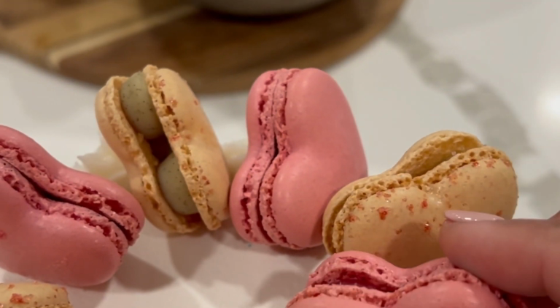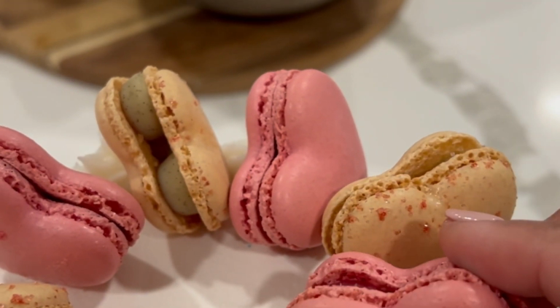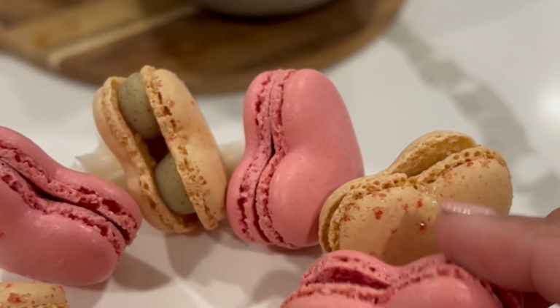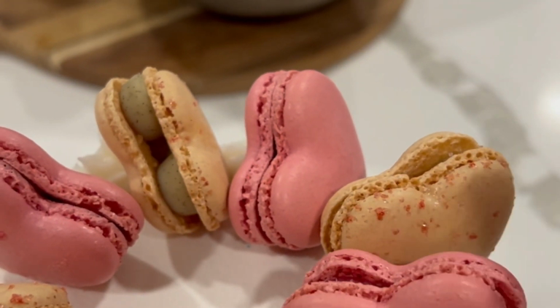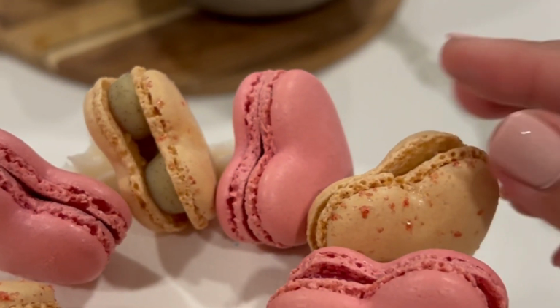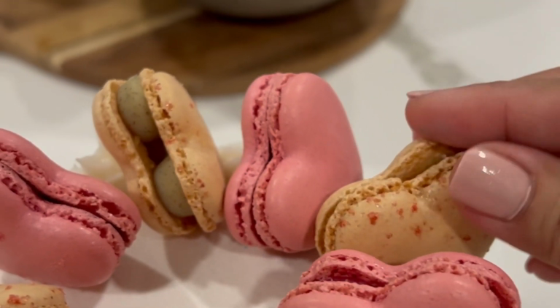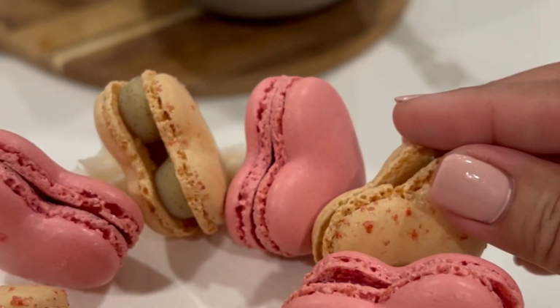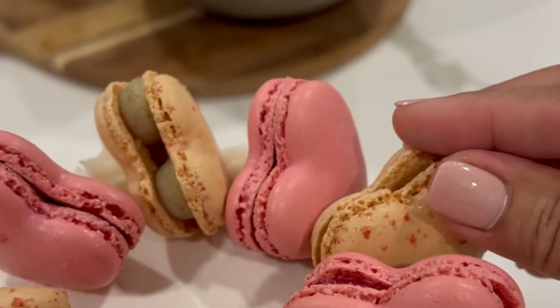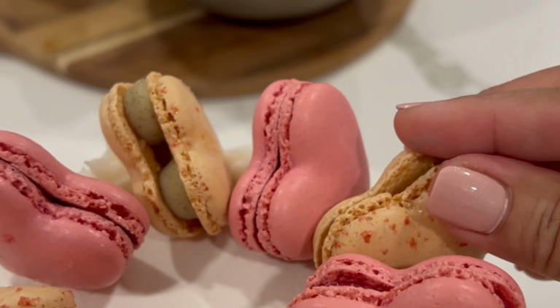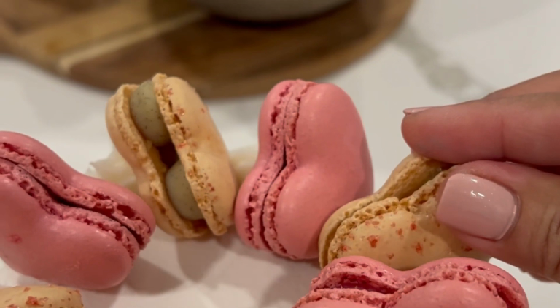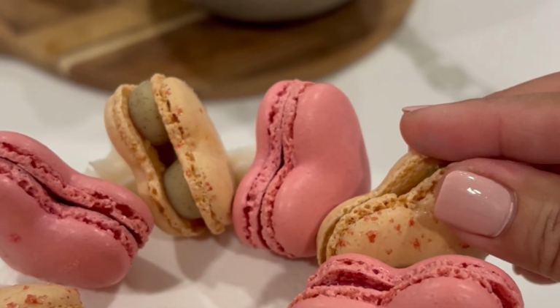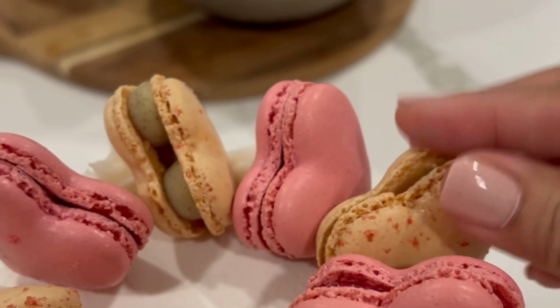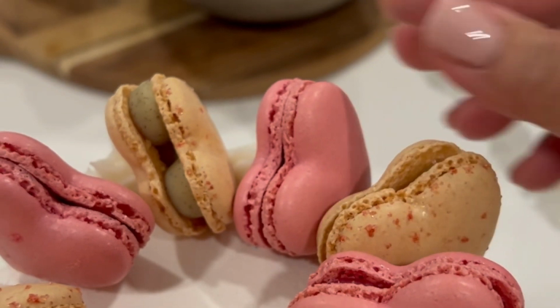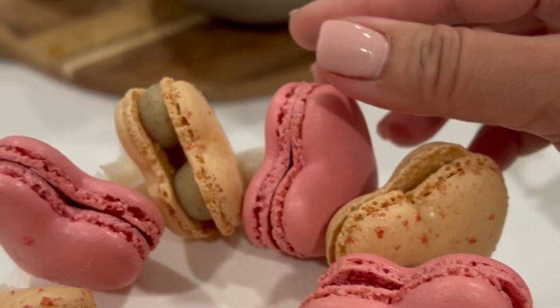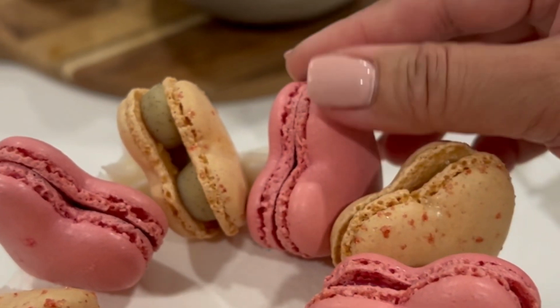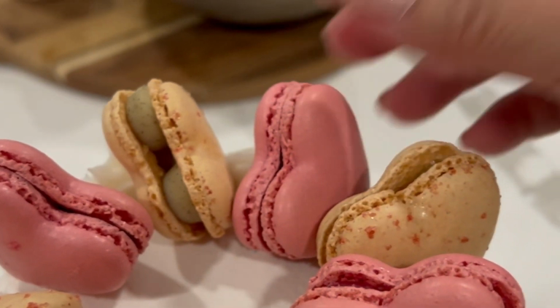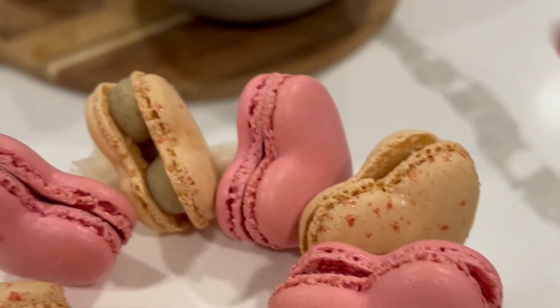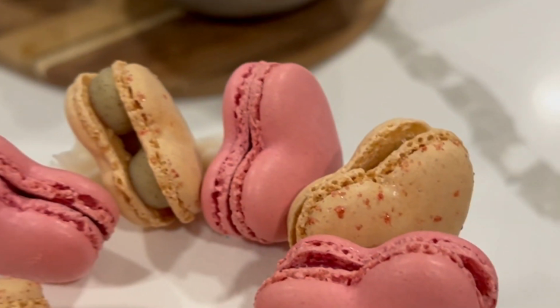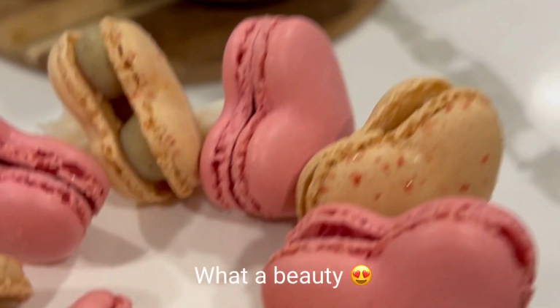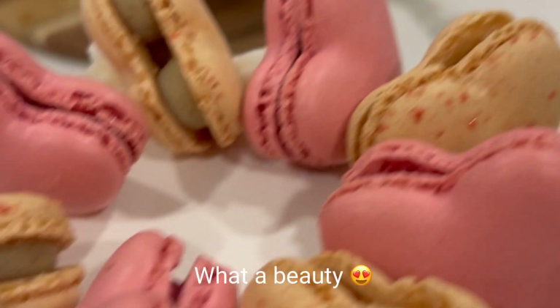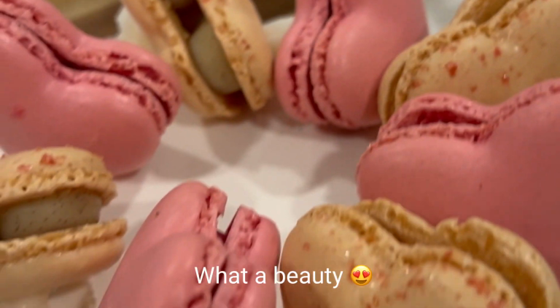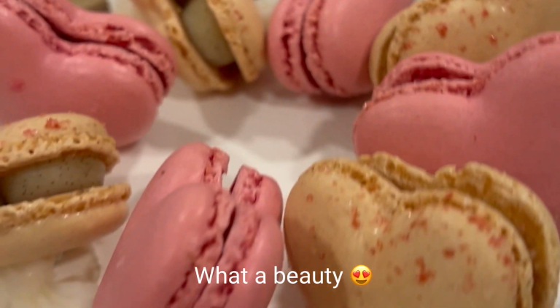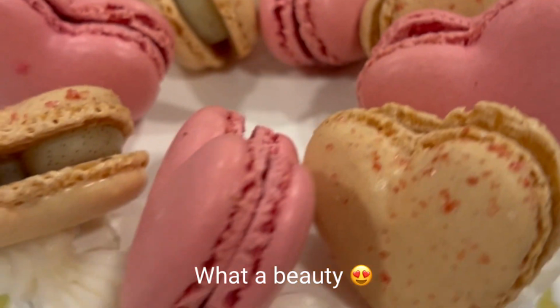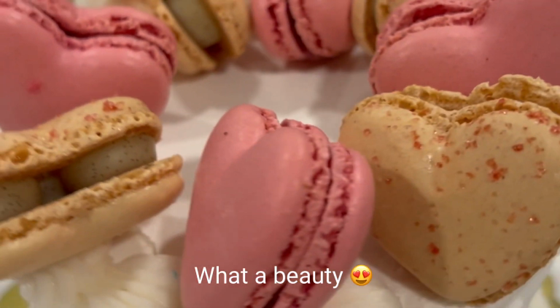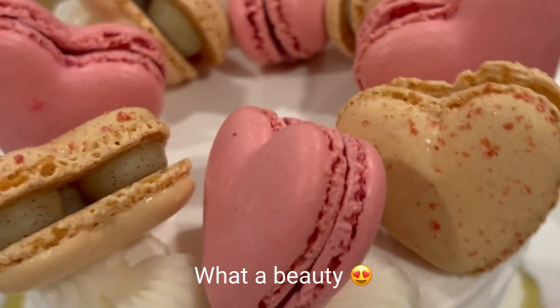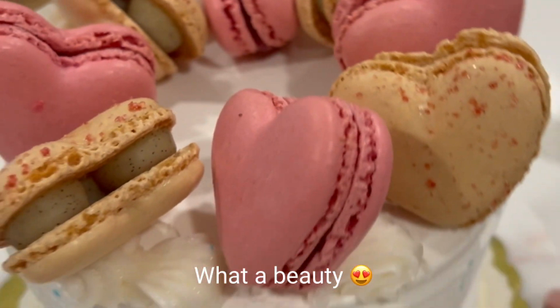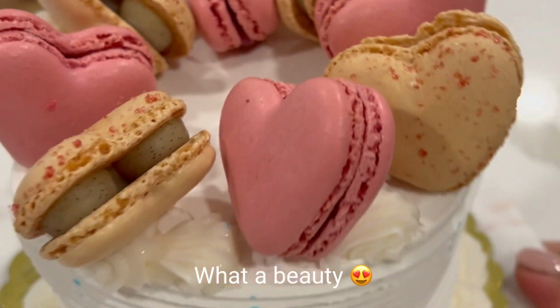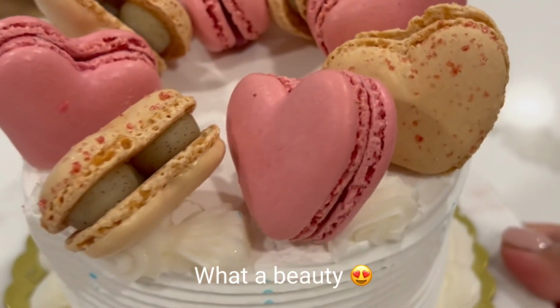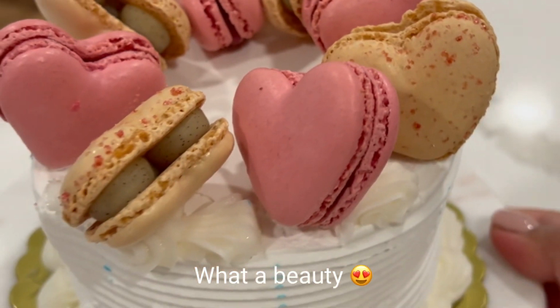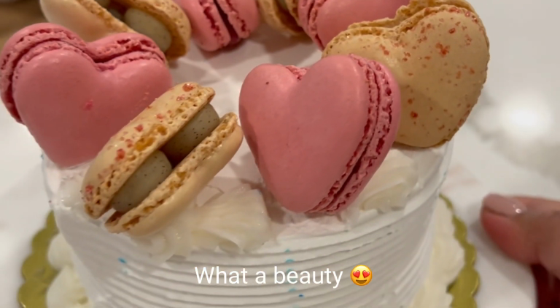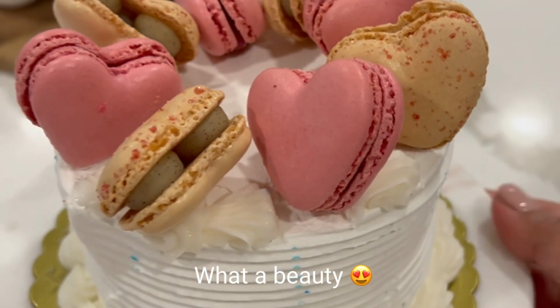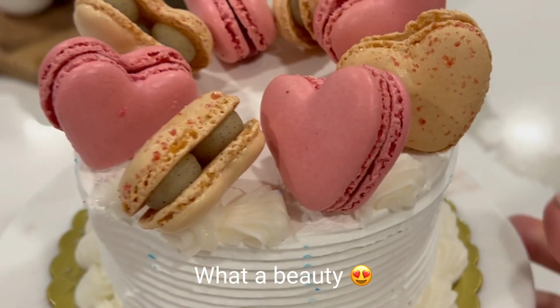This cake looks amazing. I can't believe it.